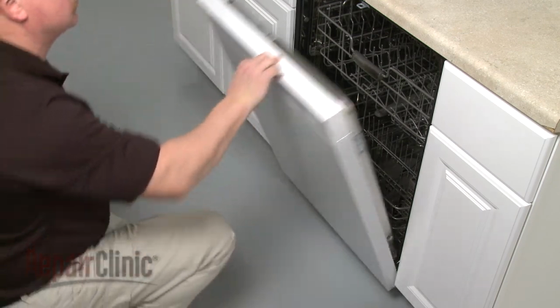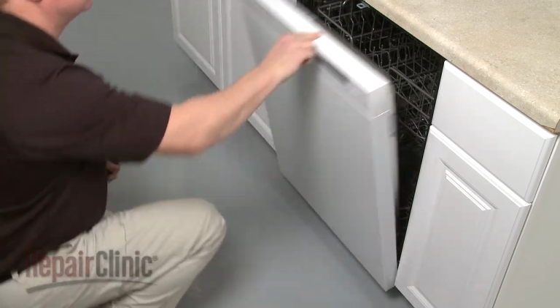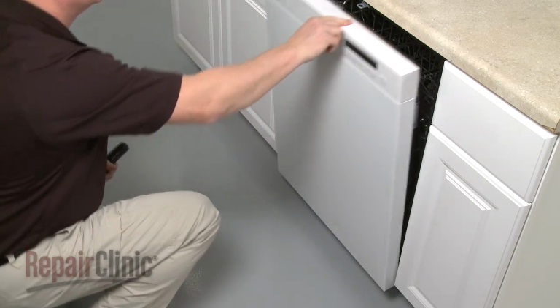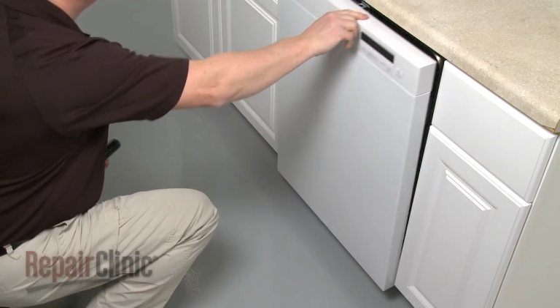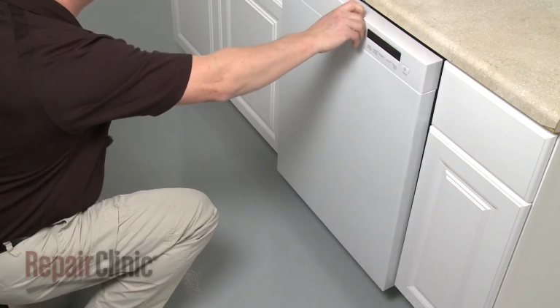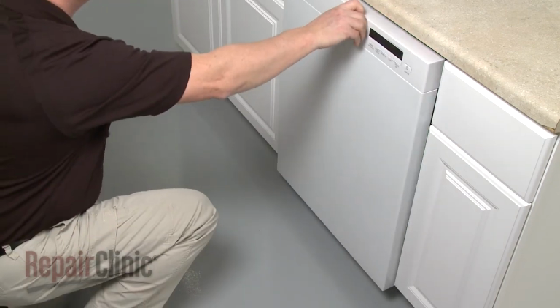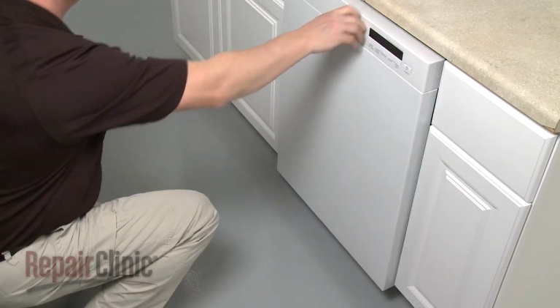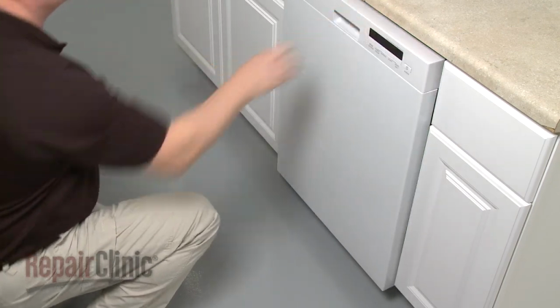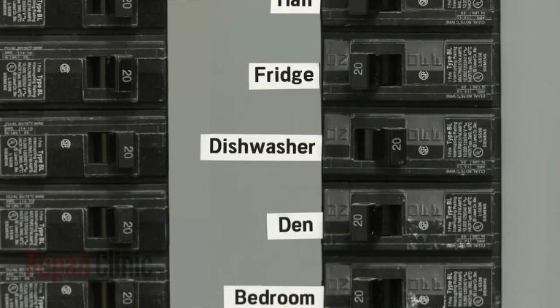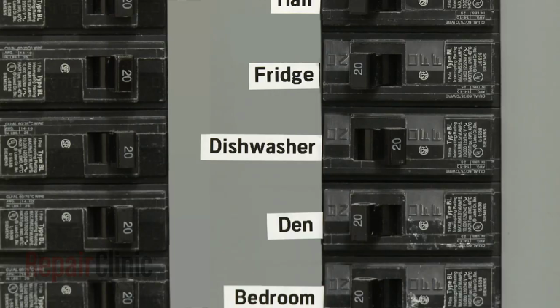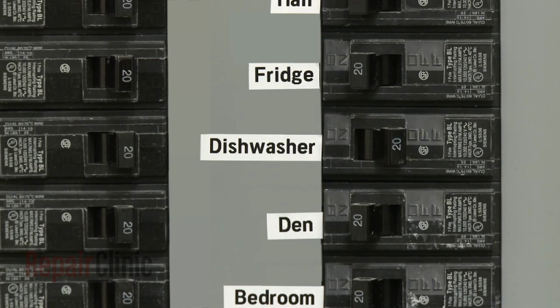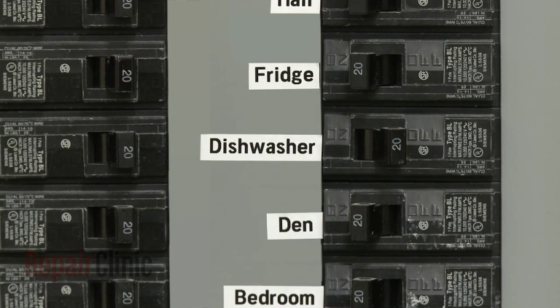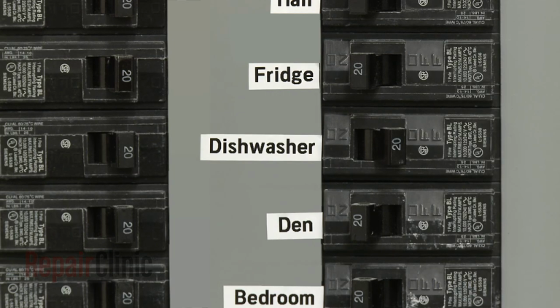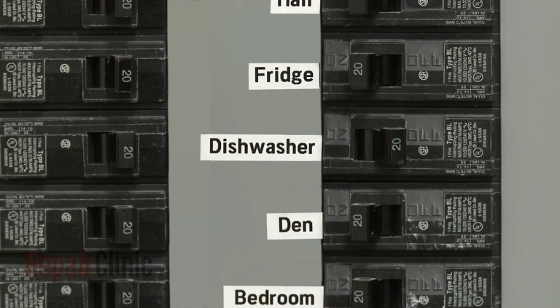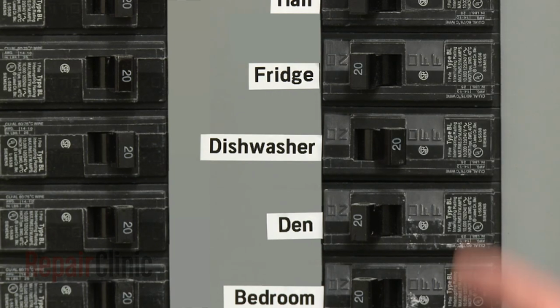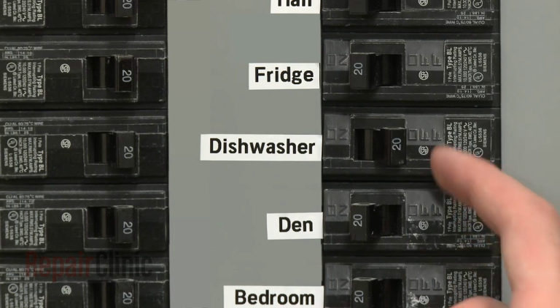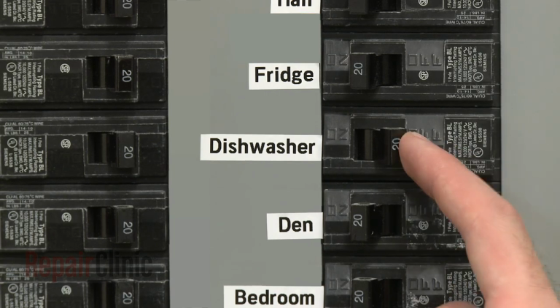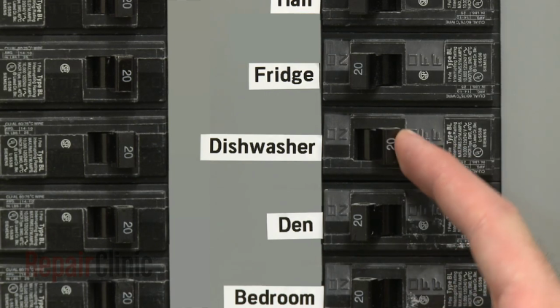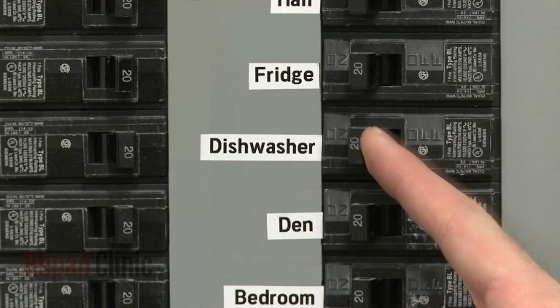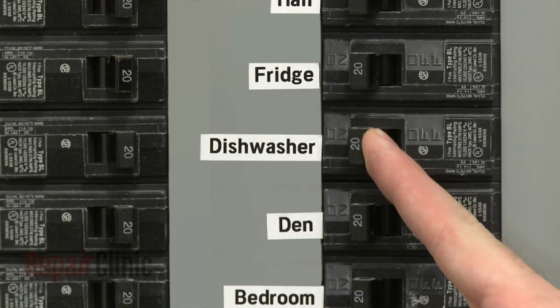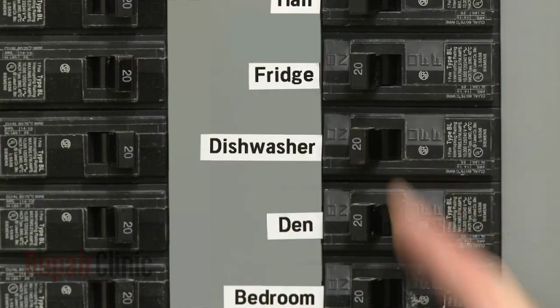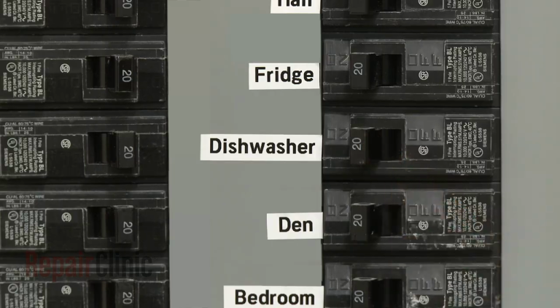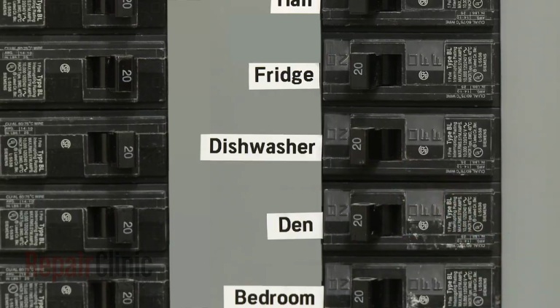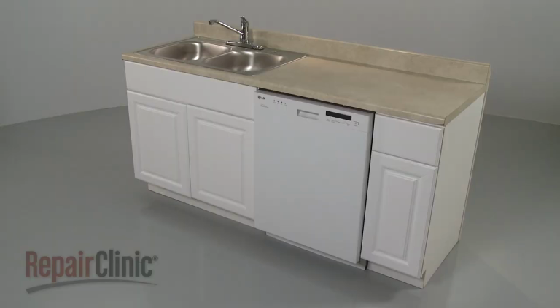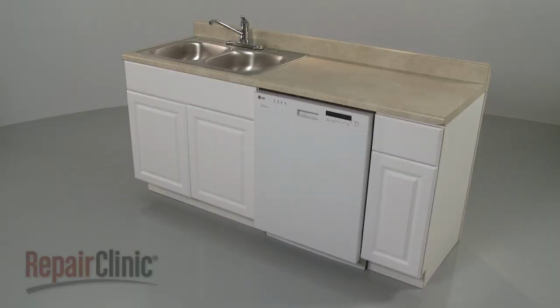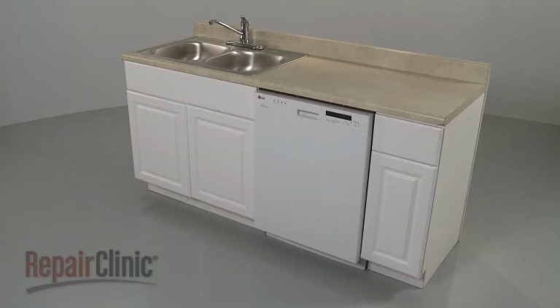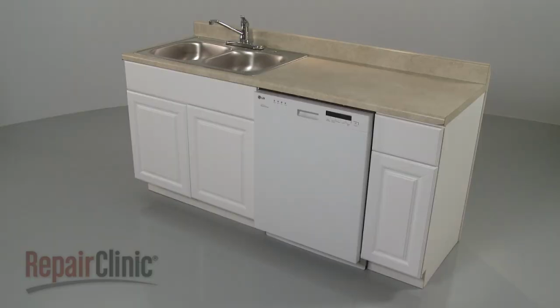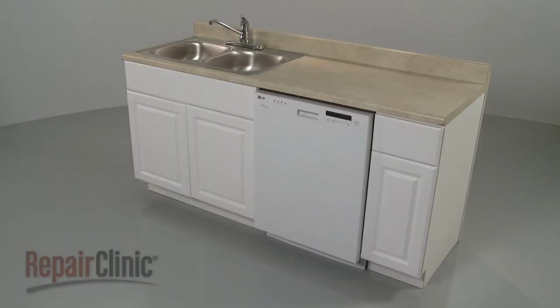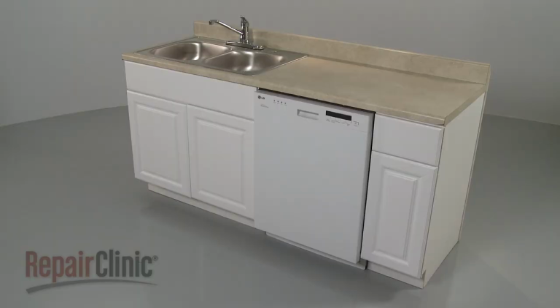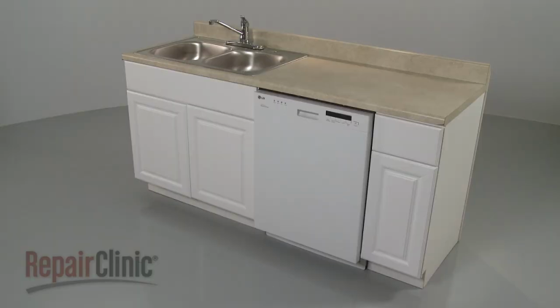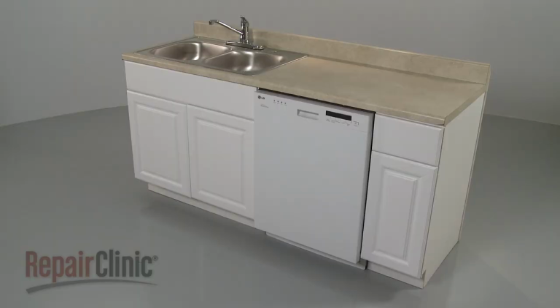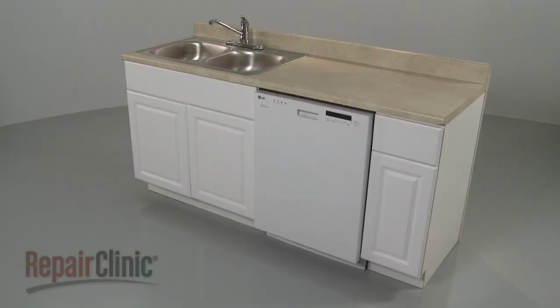You're now ready to restore power to the dishwasher and confirm that it's functioning properly.